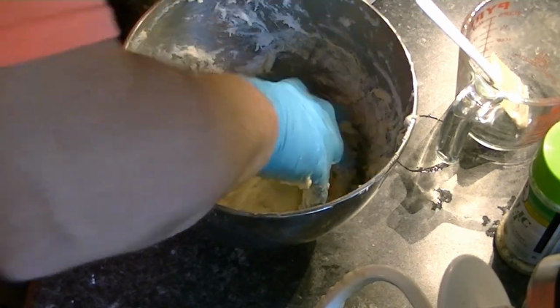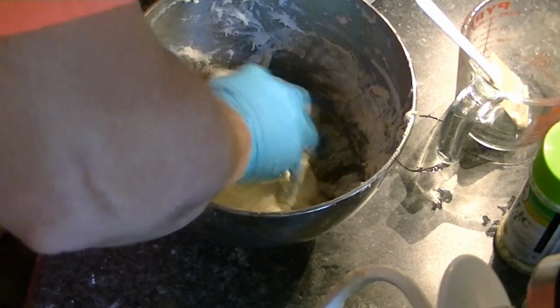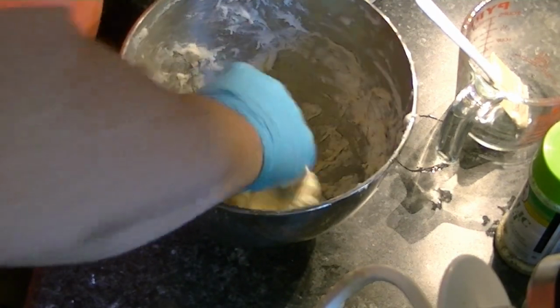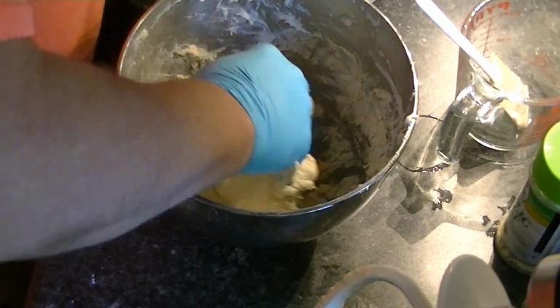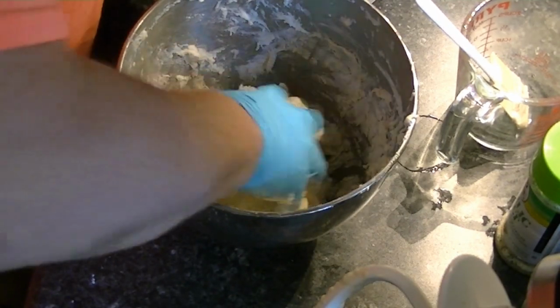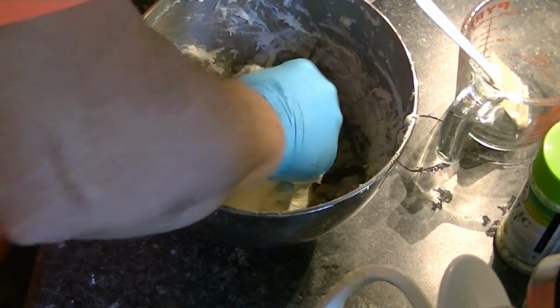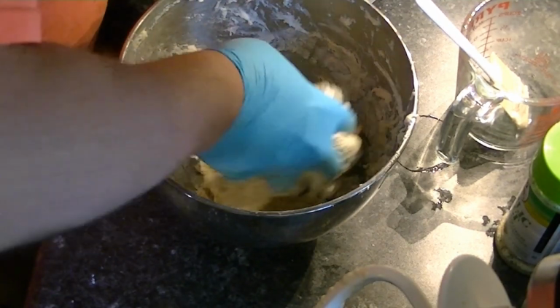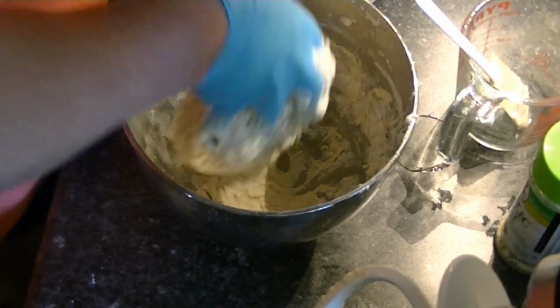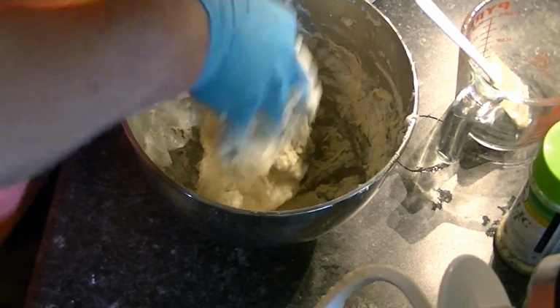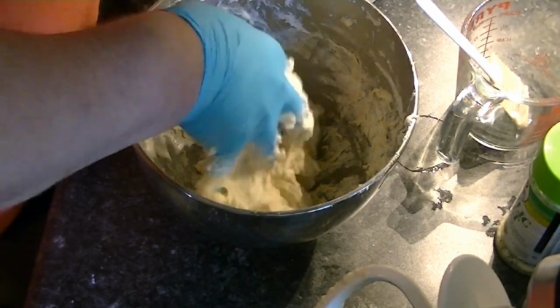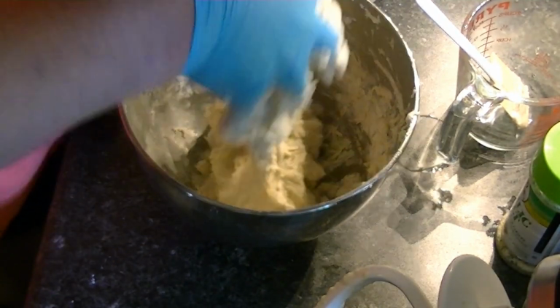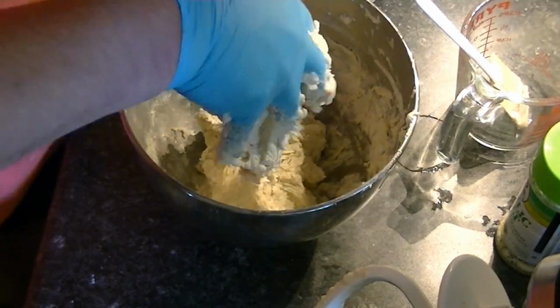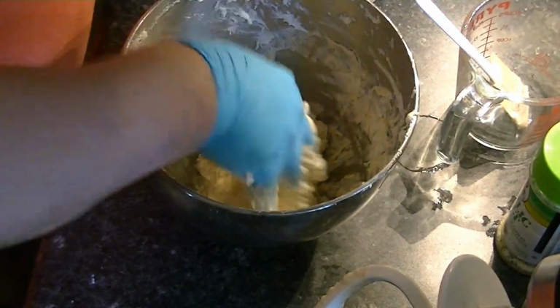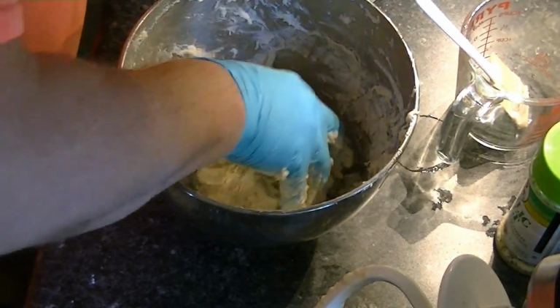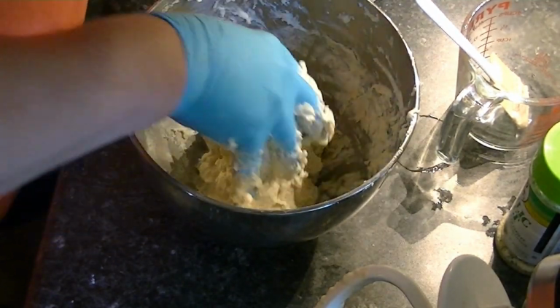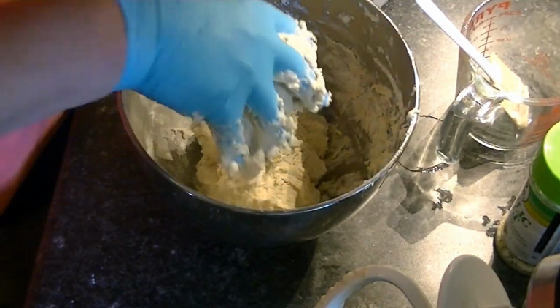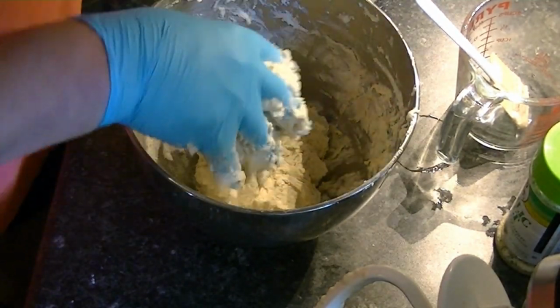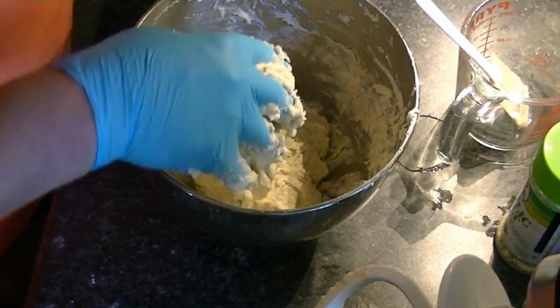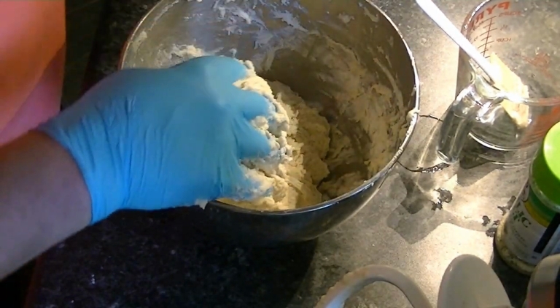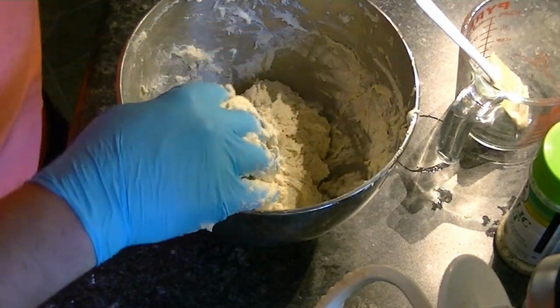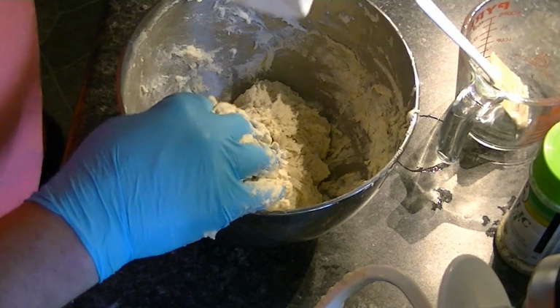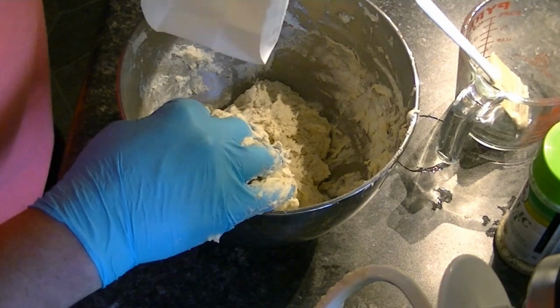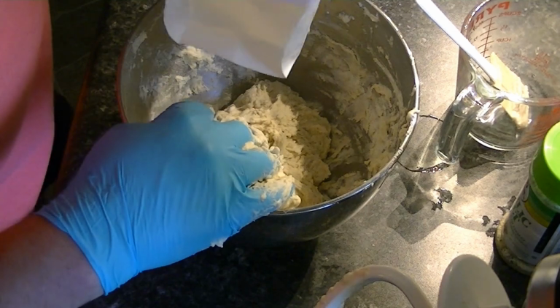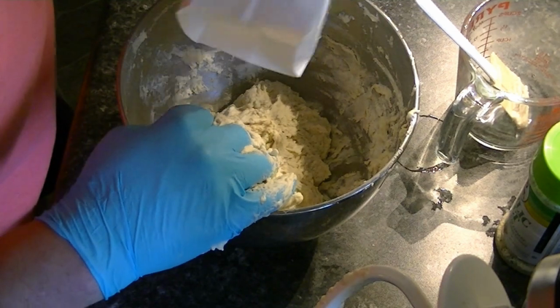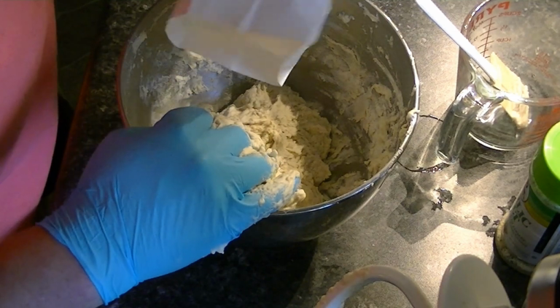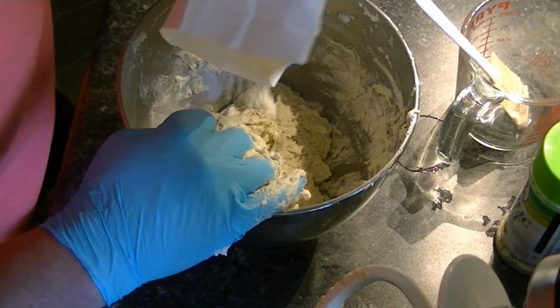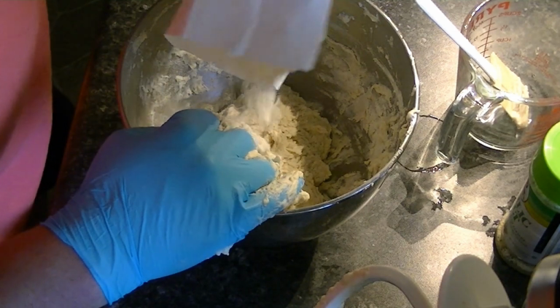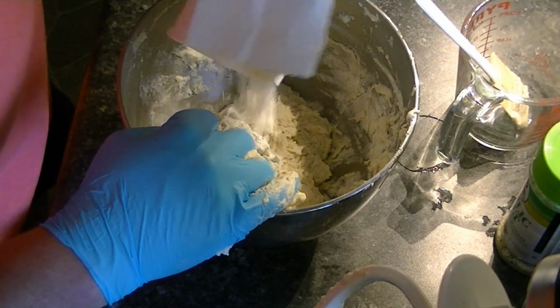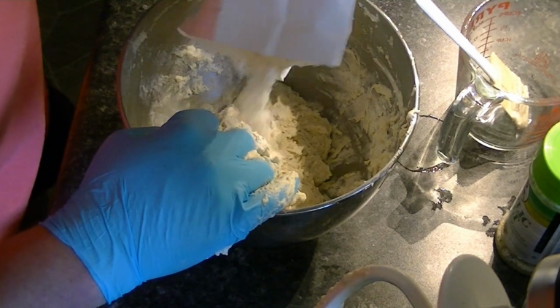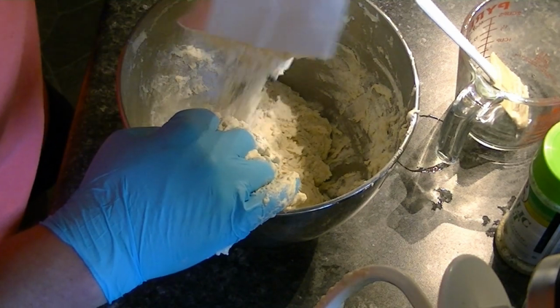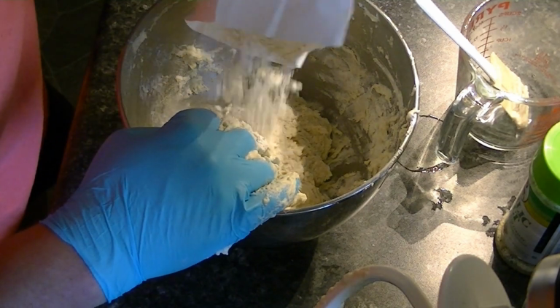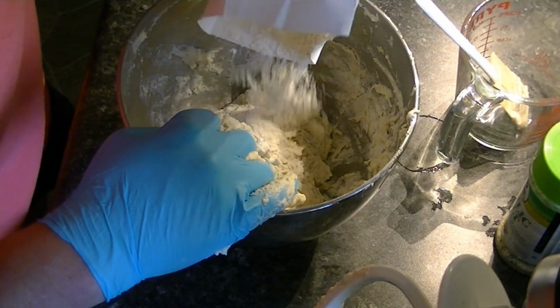Well, it's still sticky. I guess I need to add a little bit more flour in there.